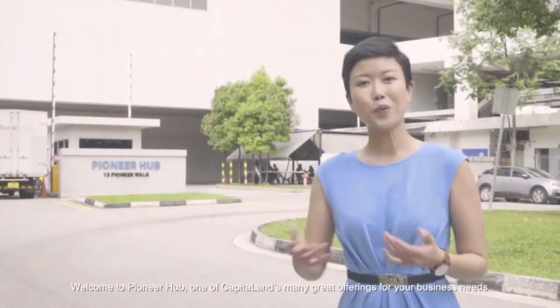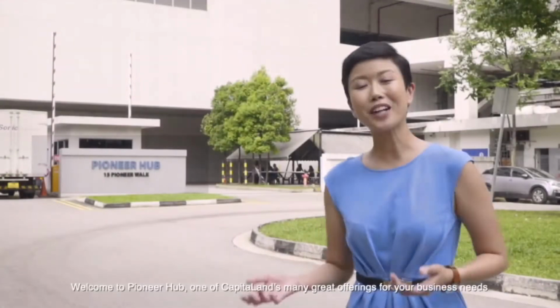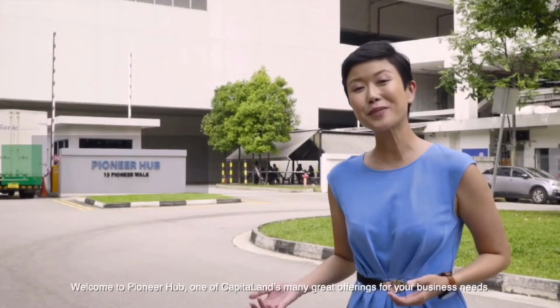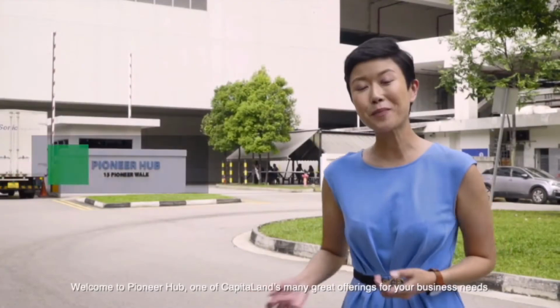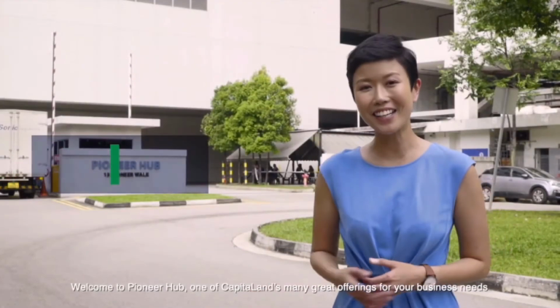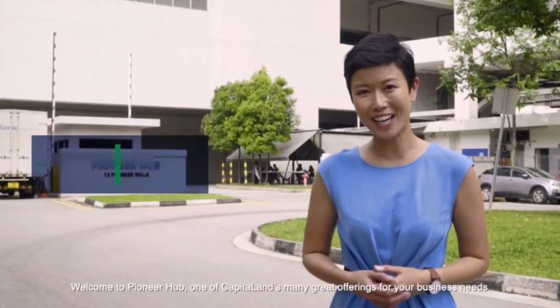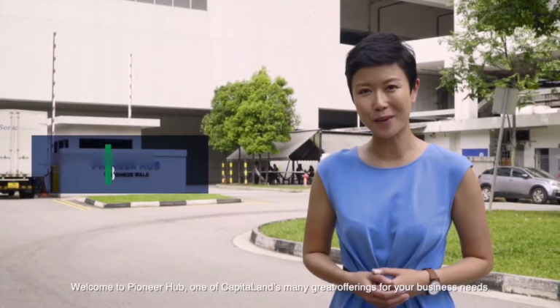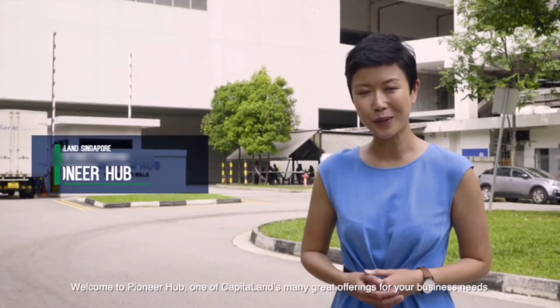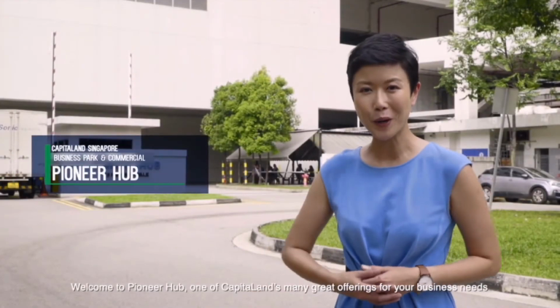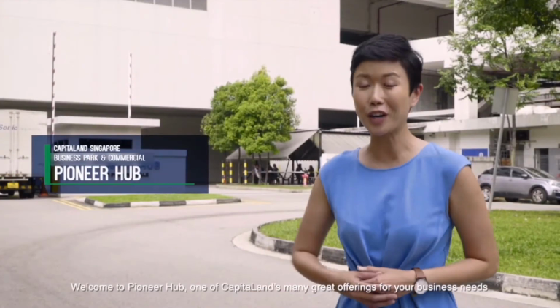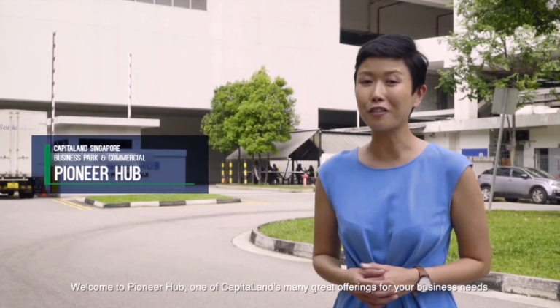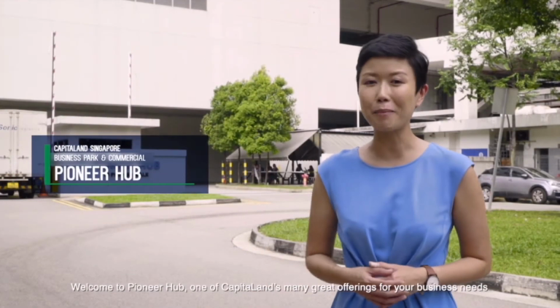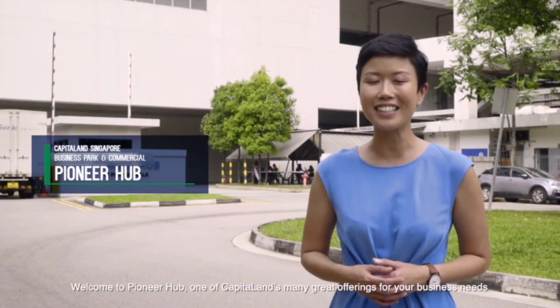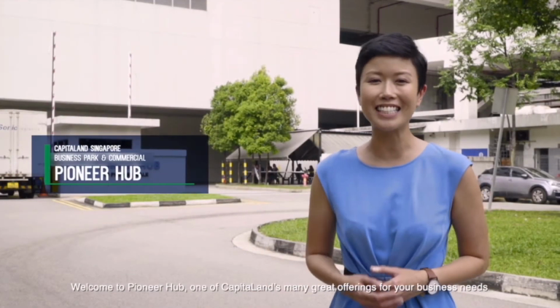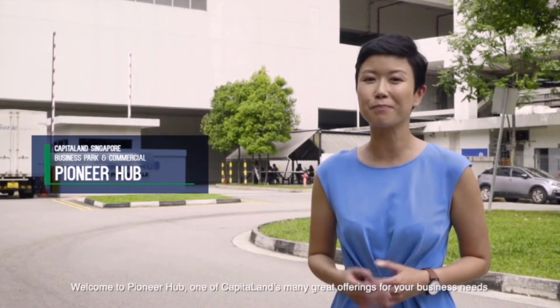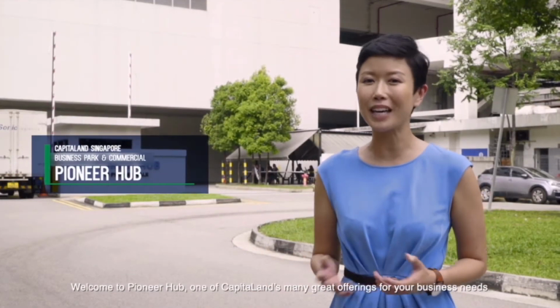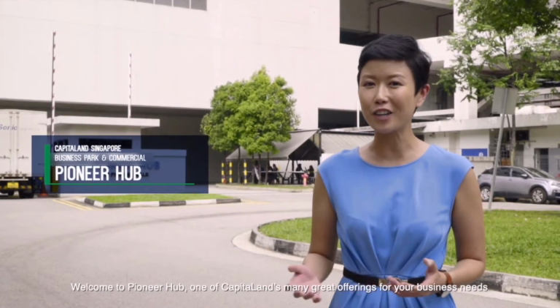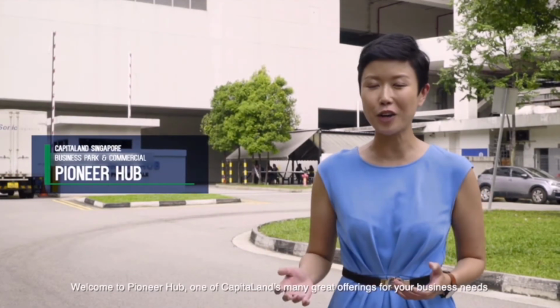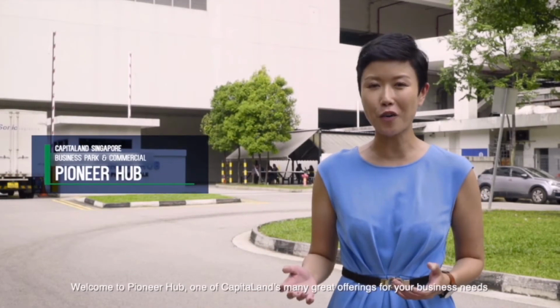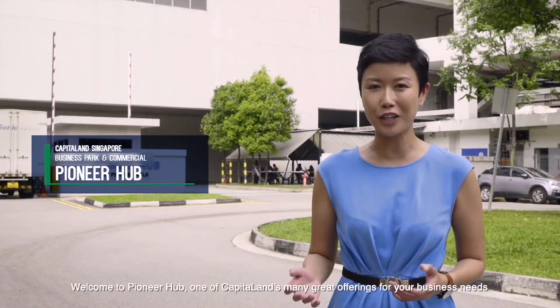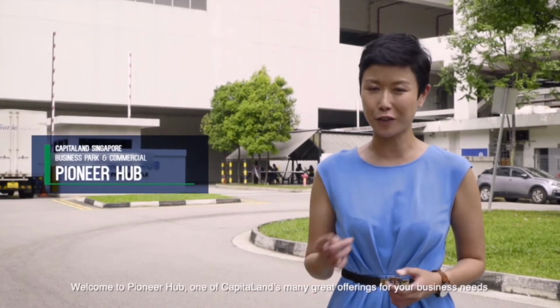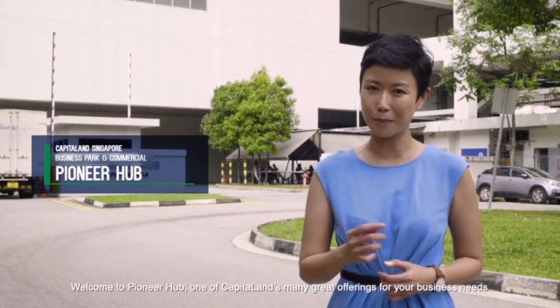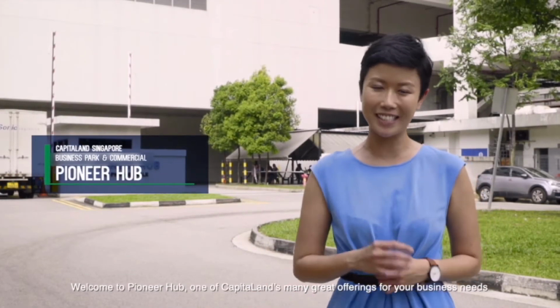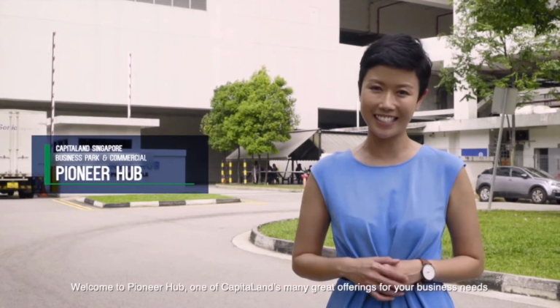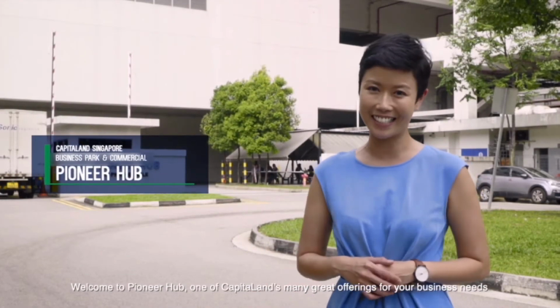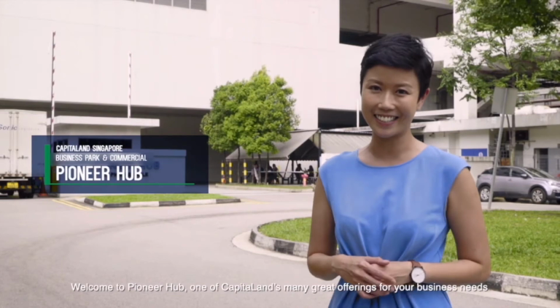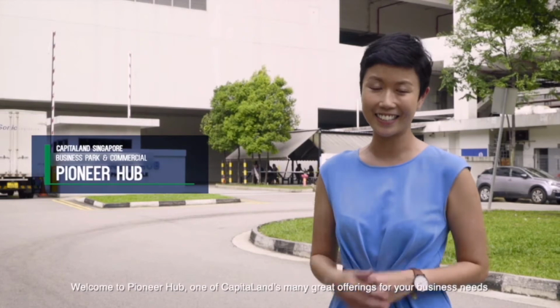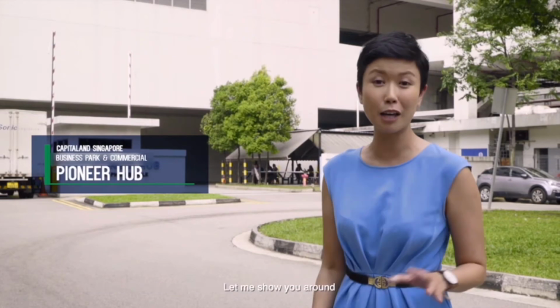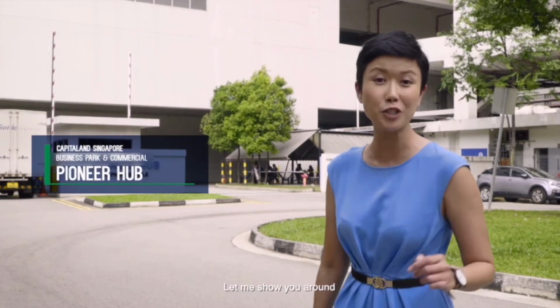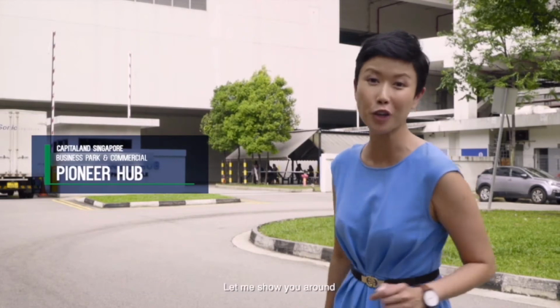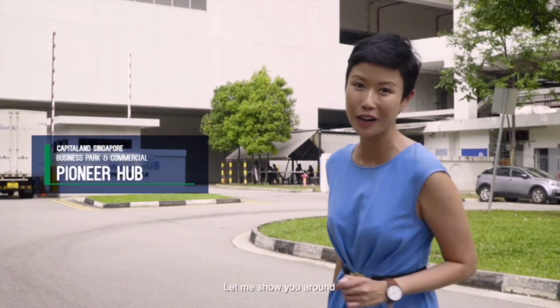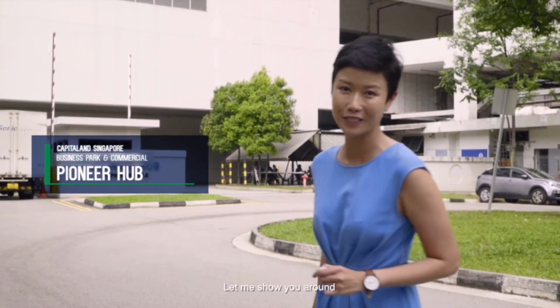Welcome to Pioneer Hub, one of CapitaLand's many great offerings for your business needs. Let me show you around.